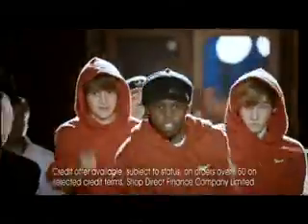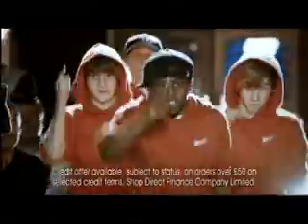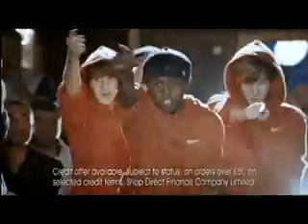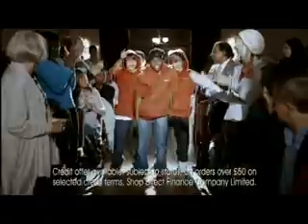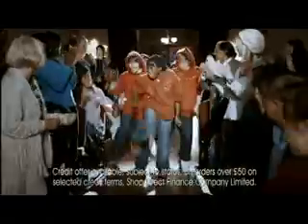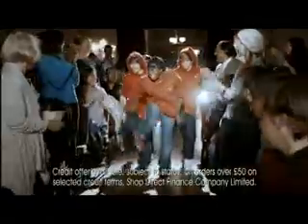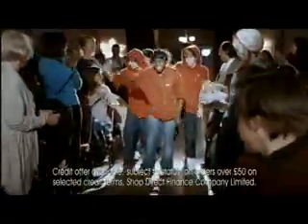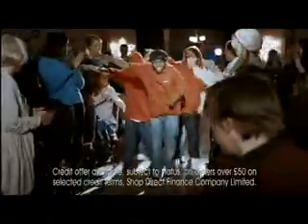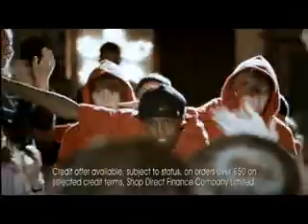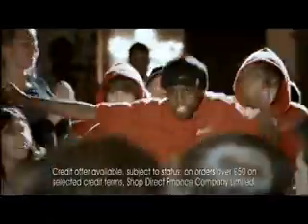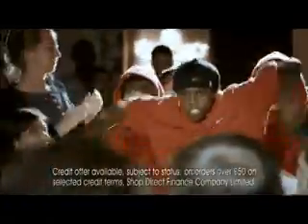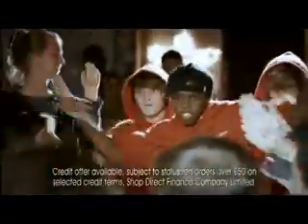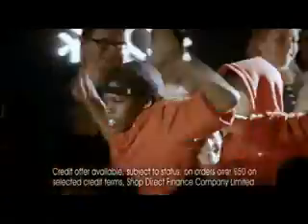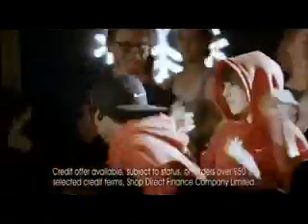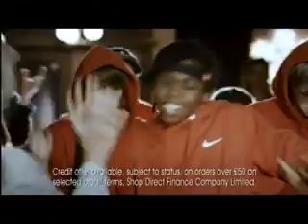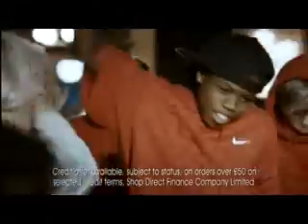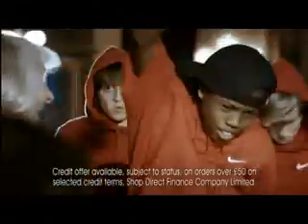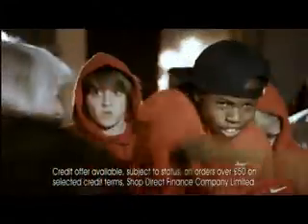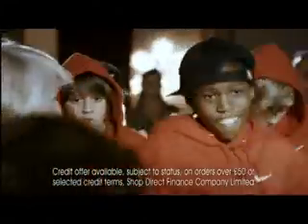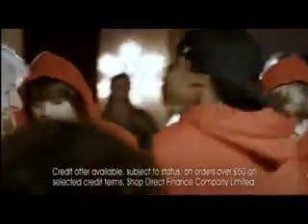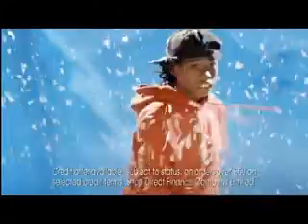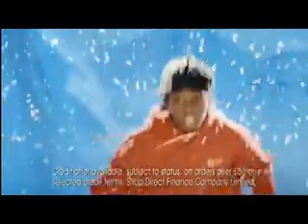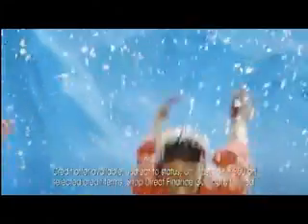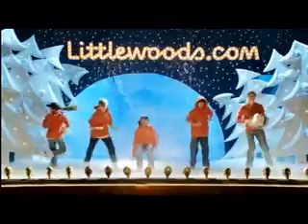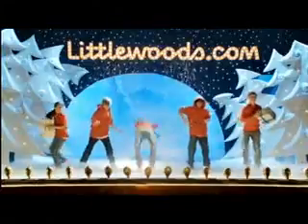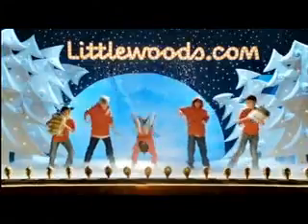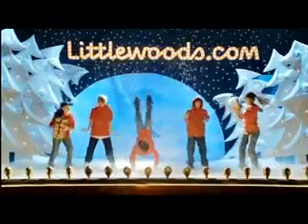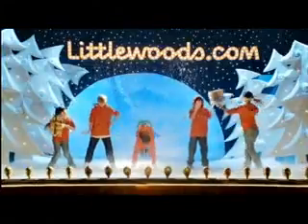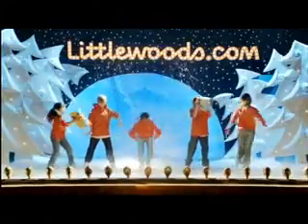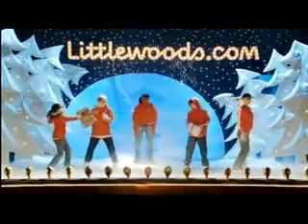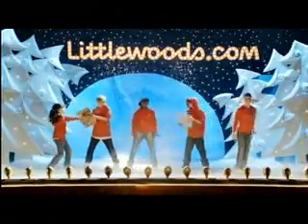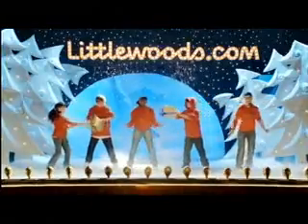Get them what they really want this Christmas. At littlewoods.com, you can shop today with nothing to pay until 2012.